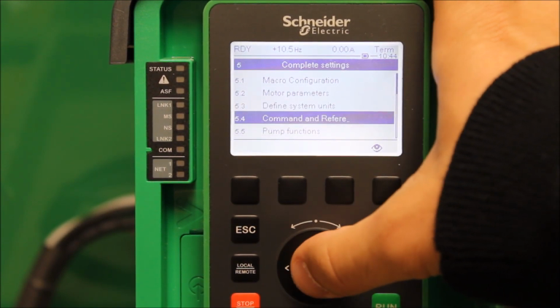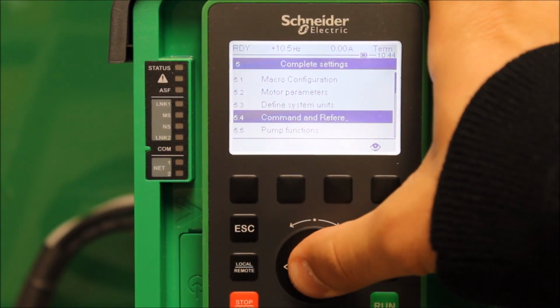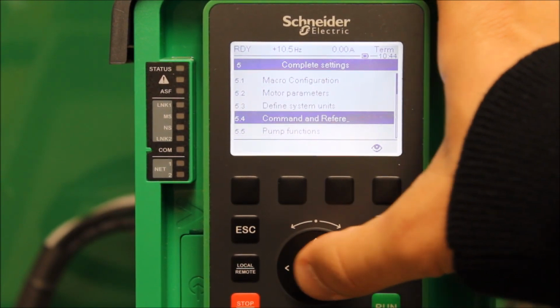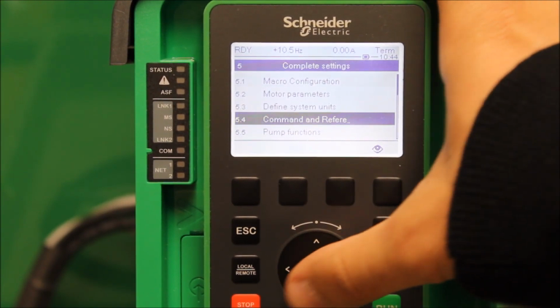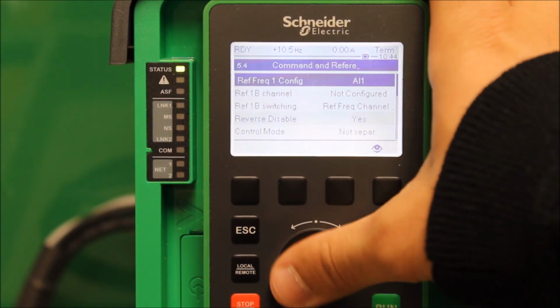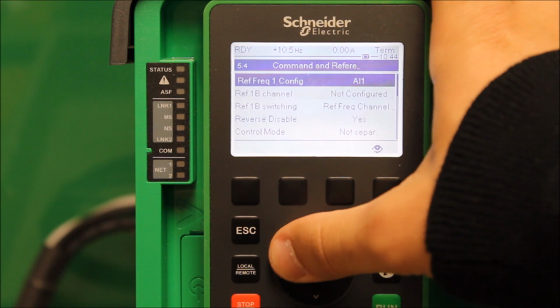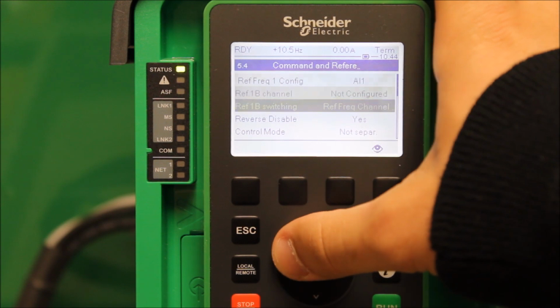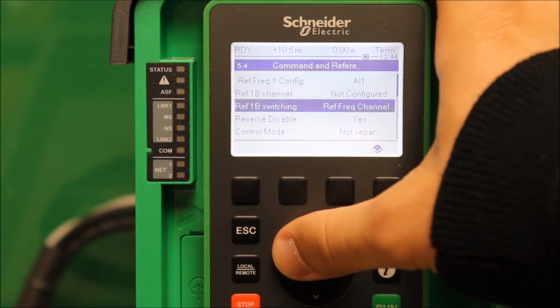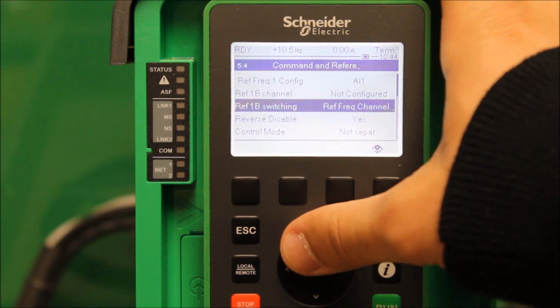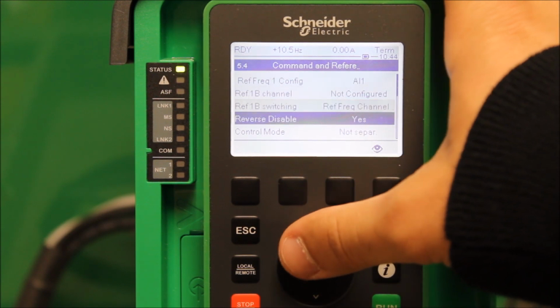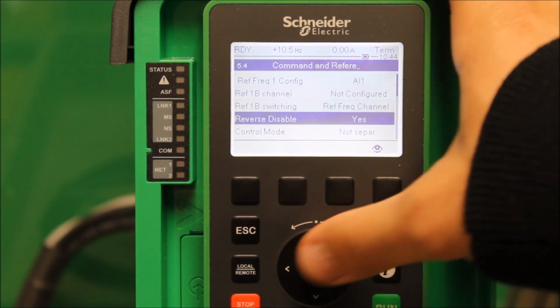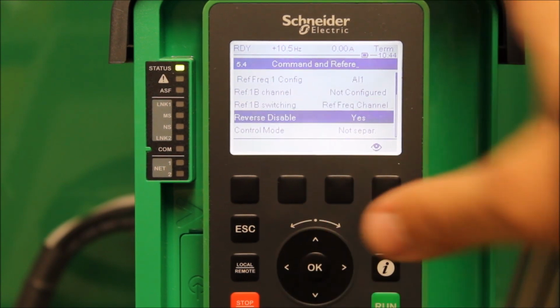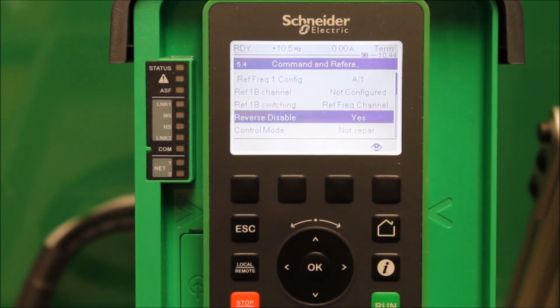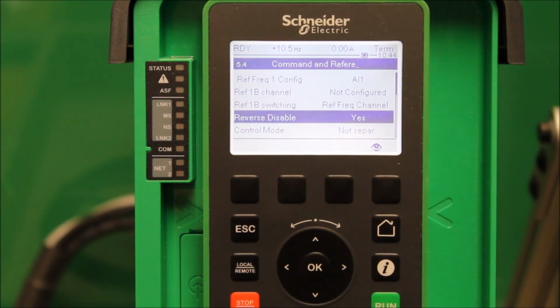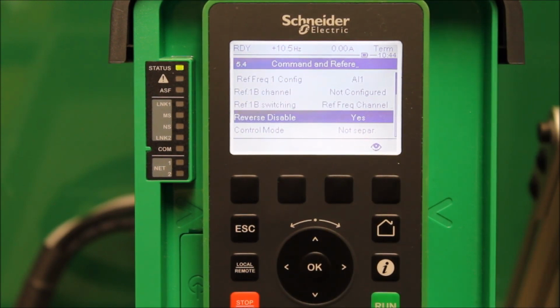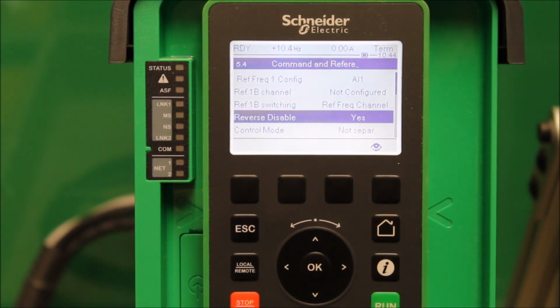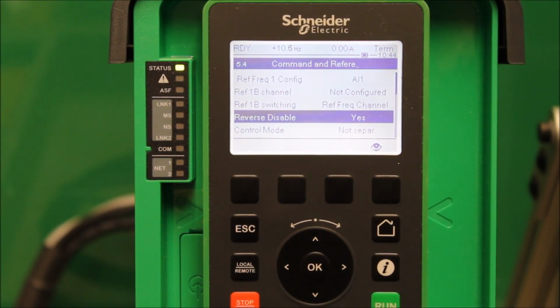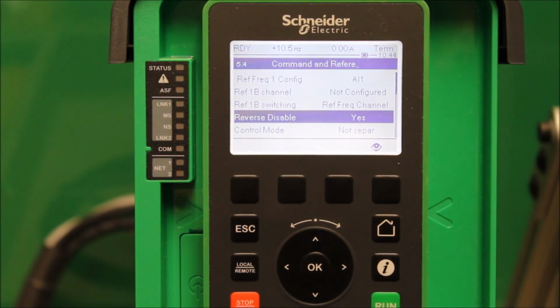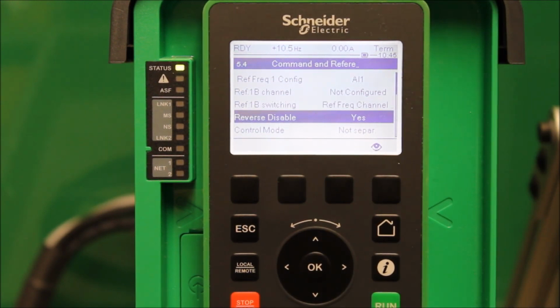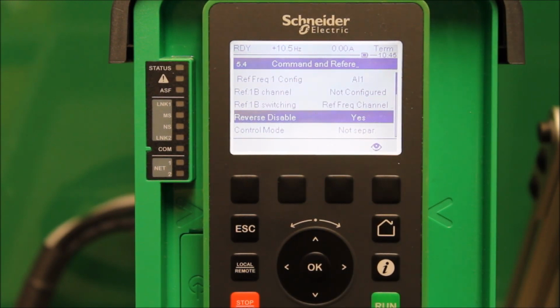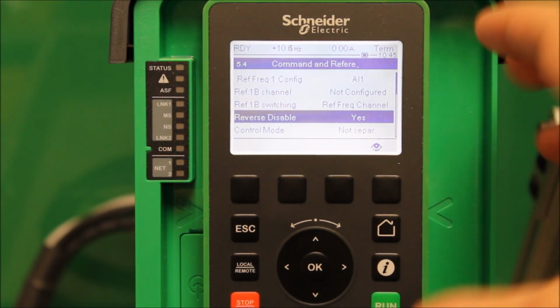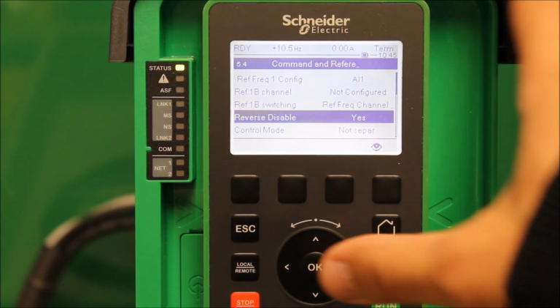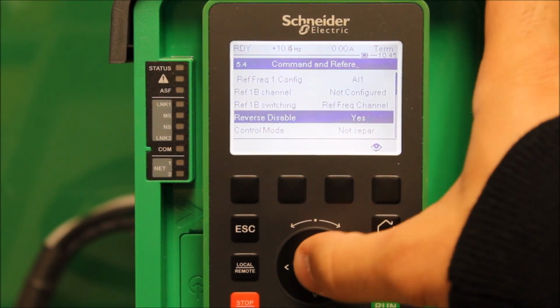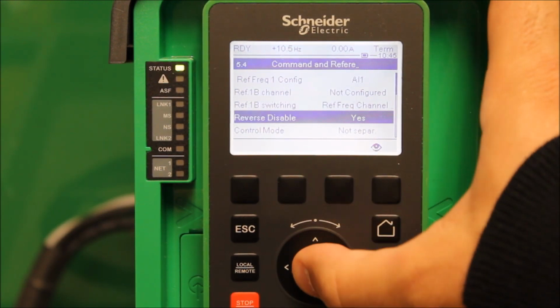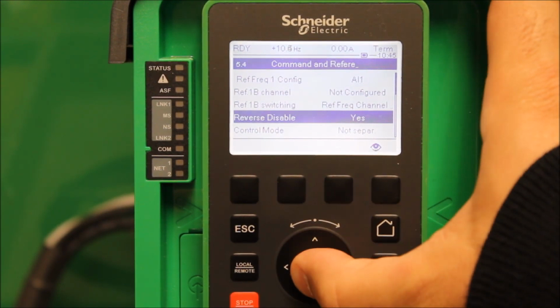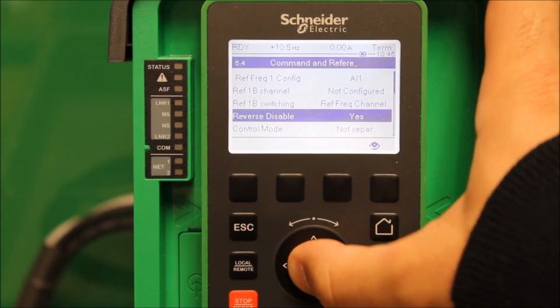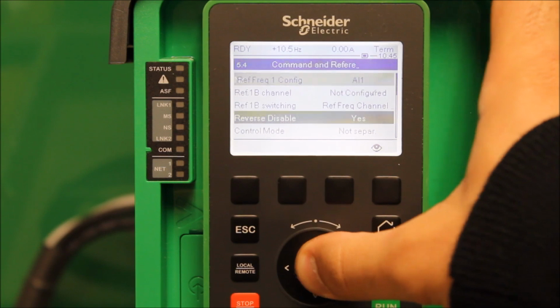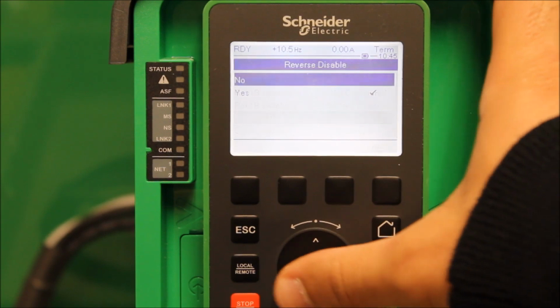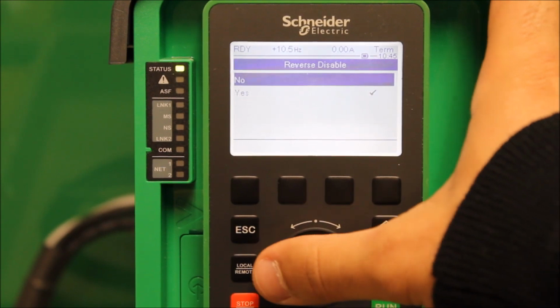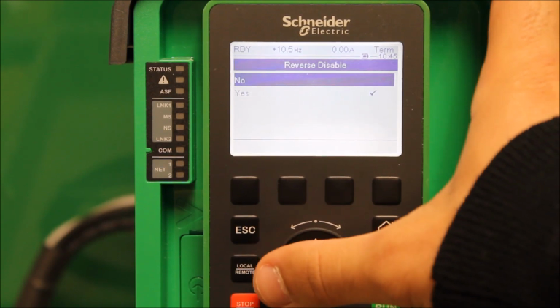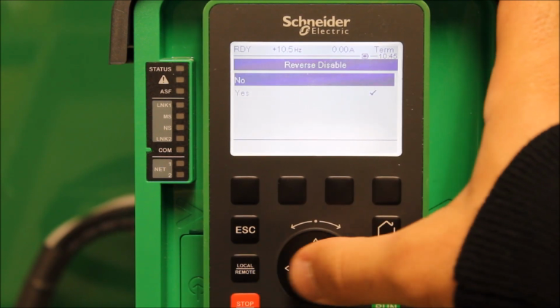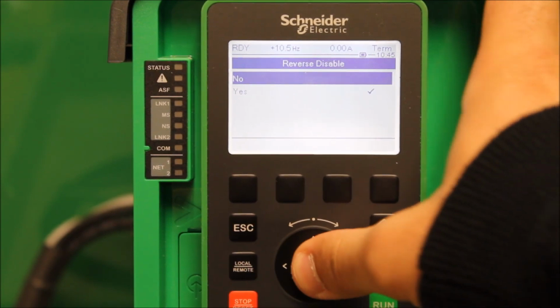Once we're in here, you want to go down to Reverse Disable, and you want to set that to No, because we don't want to disable reverse when enabled. So go ahead and set that to No.